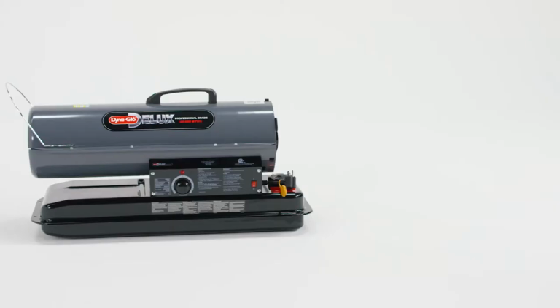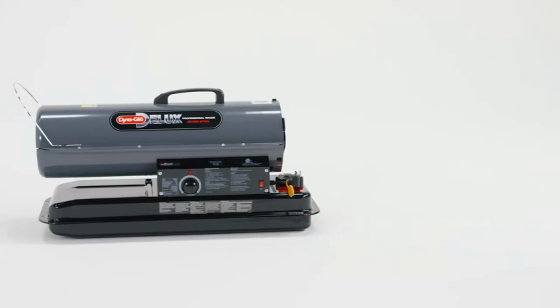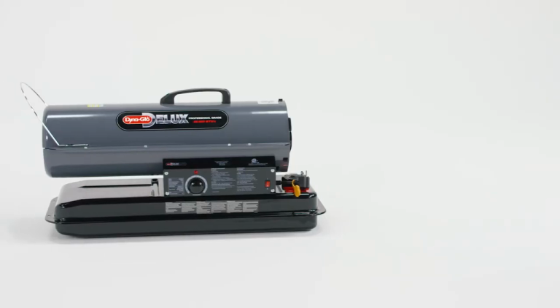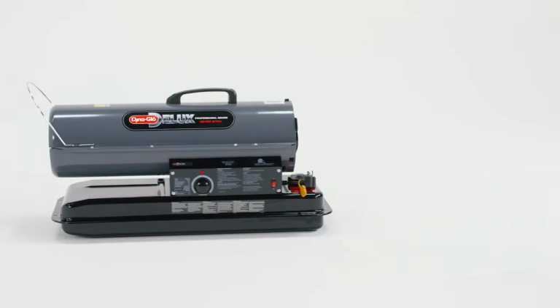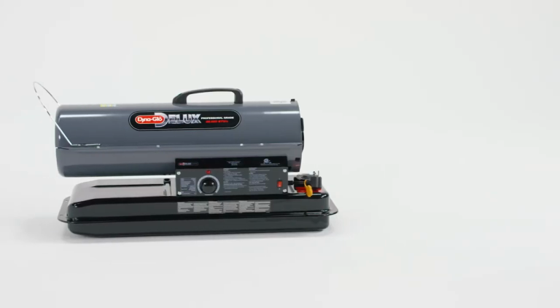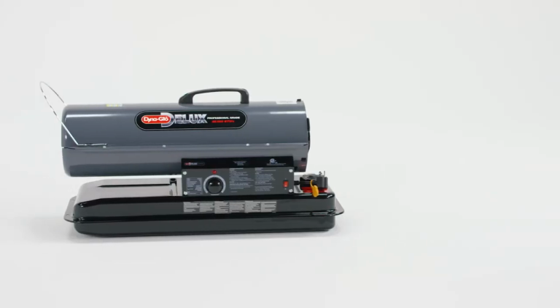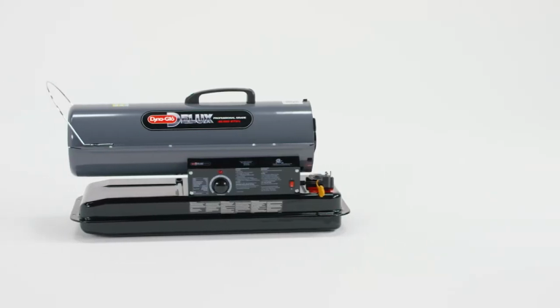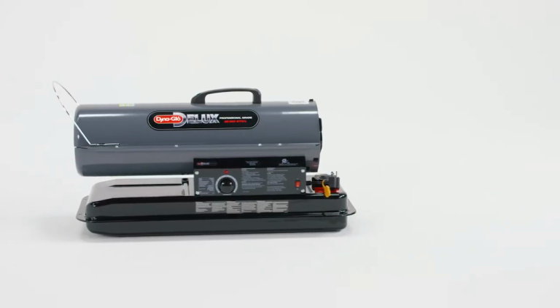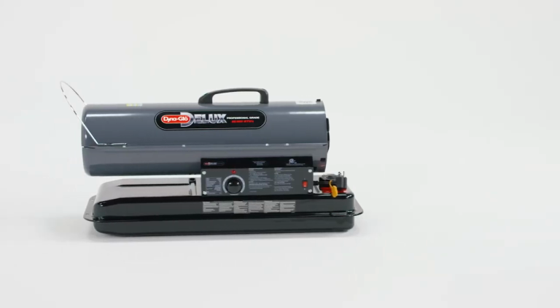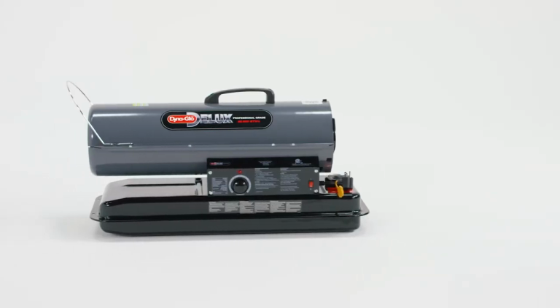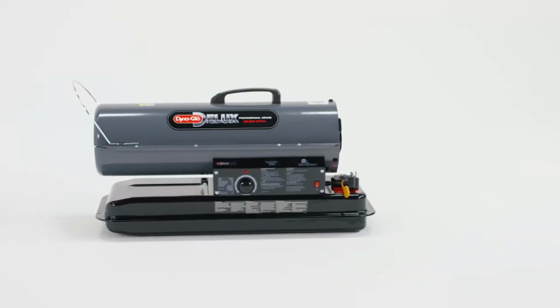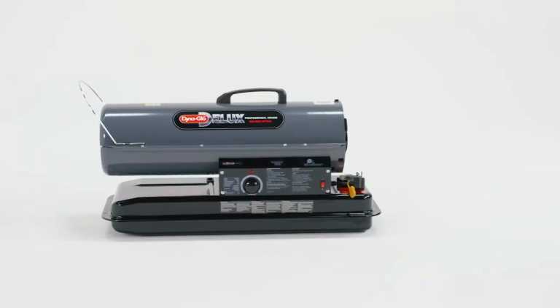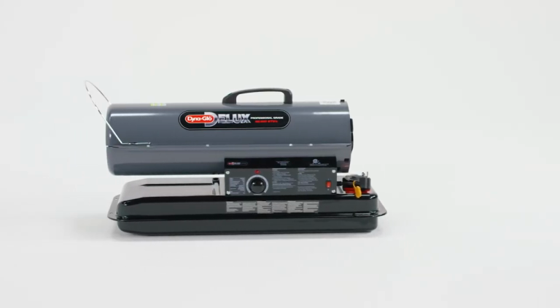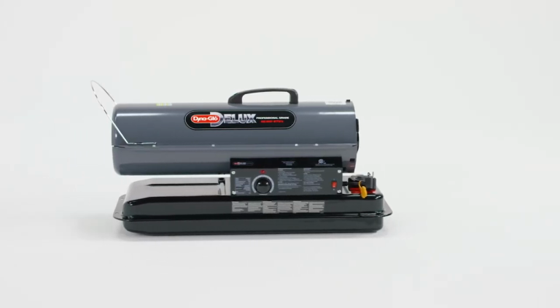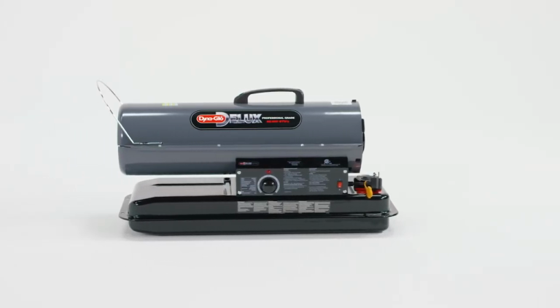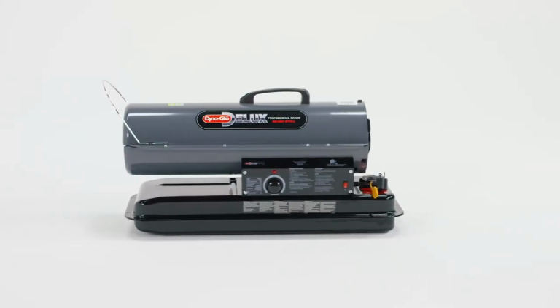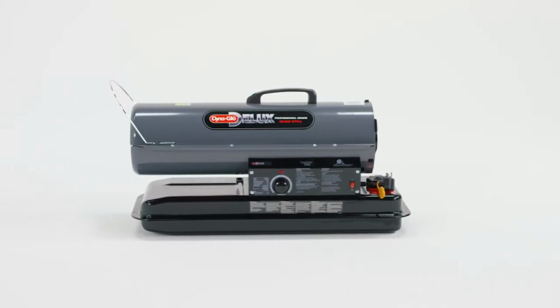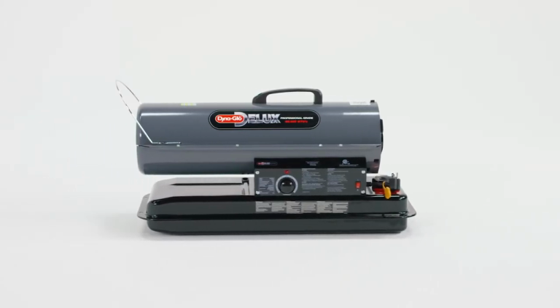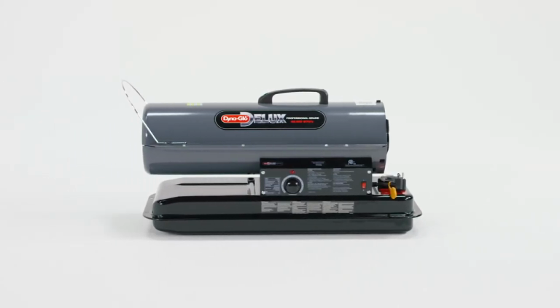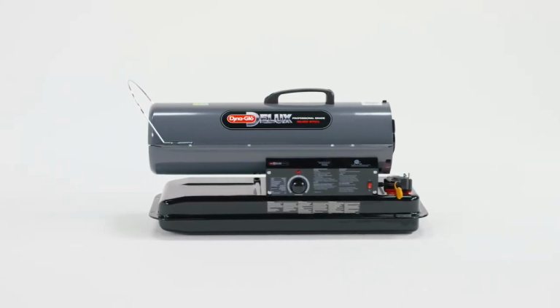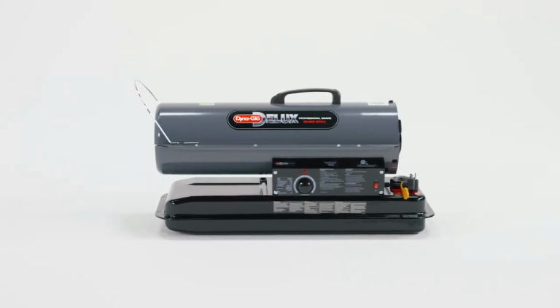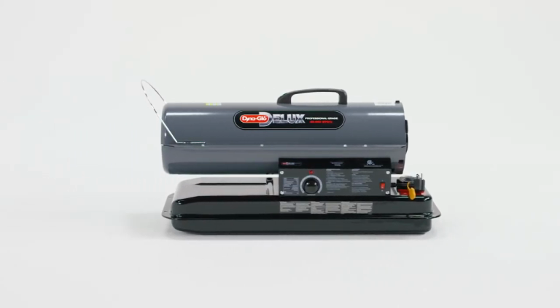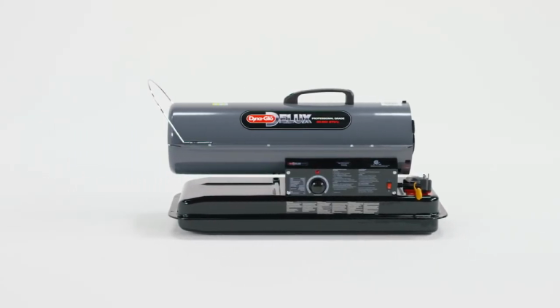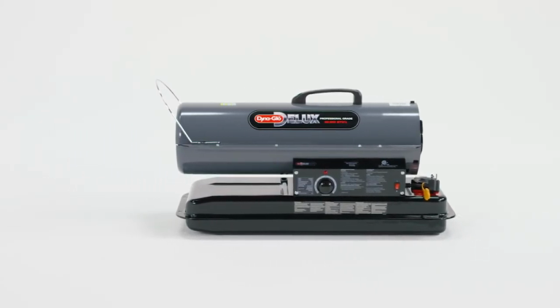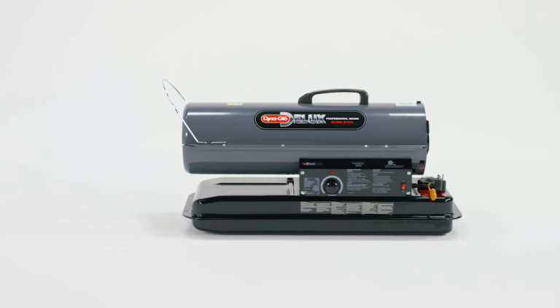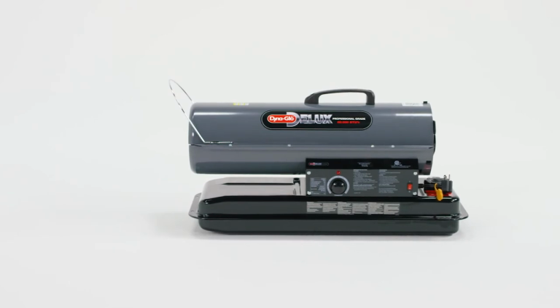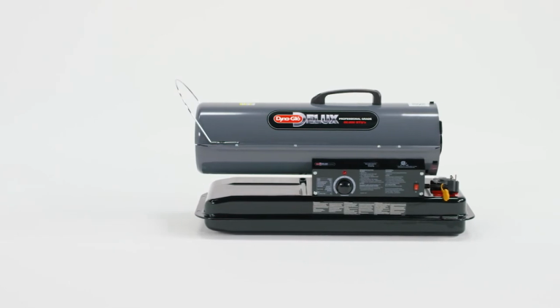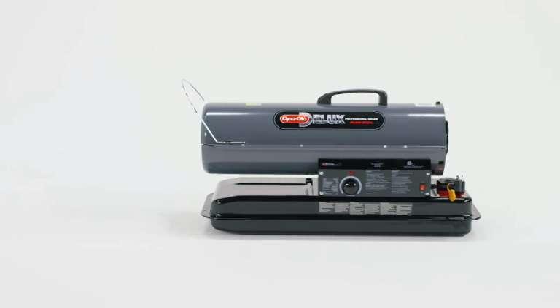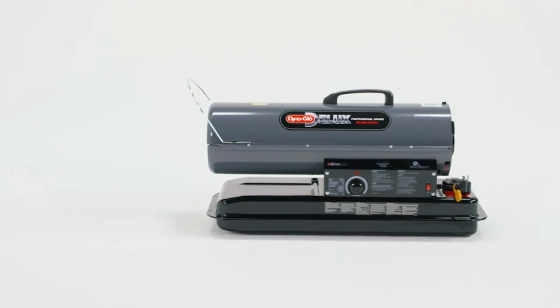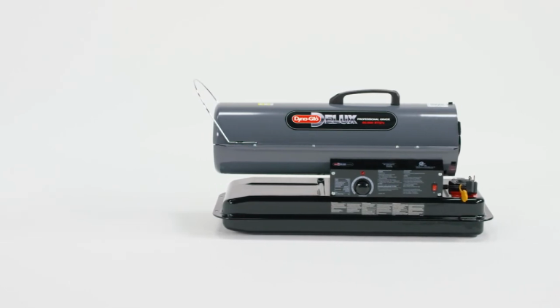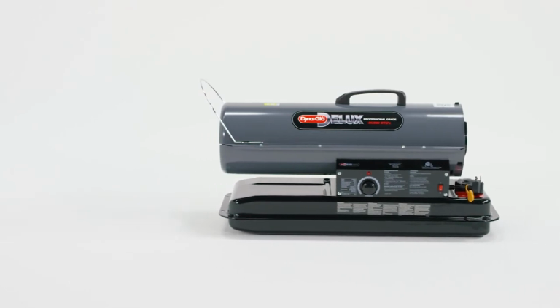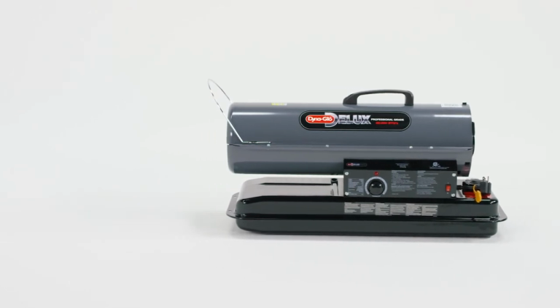It has a flame-out sensor and an overheat shut-off switch, and it is CSA certified for safety.